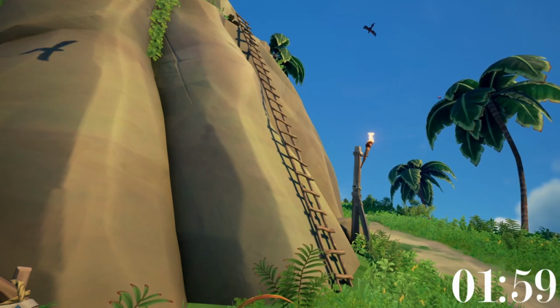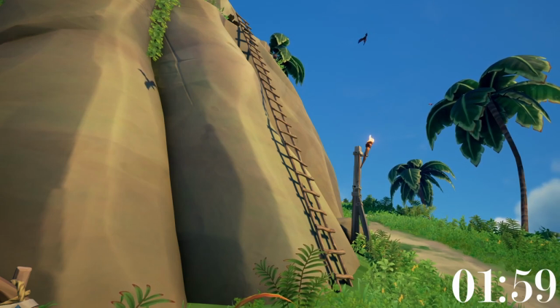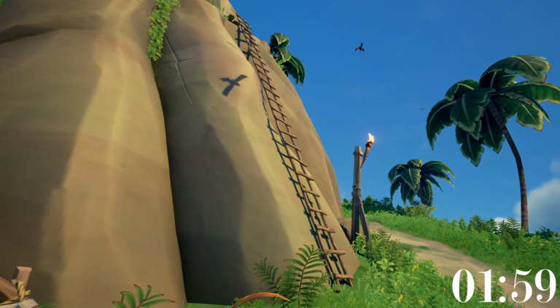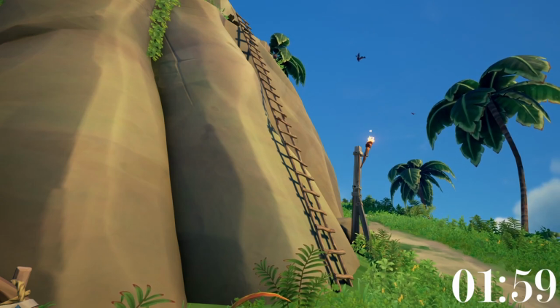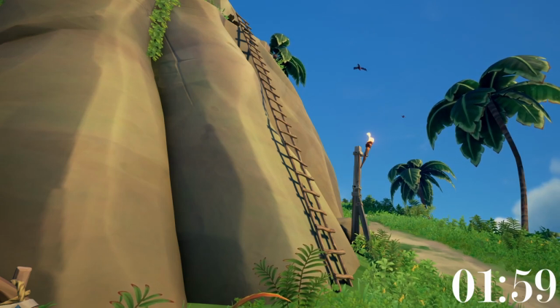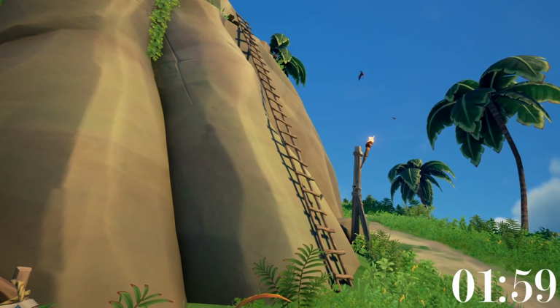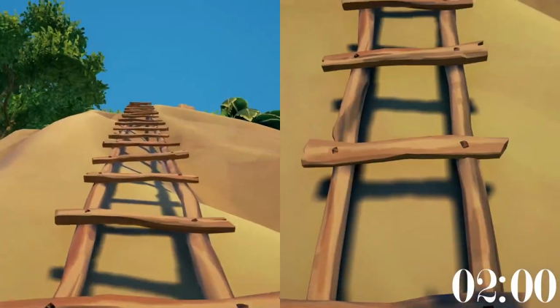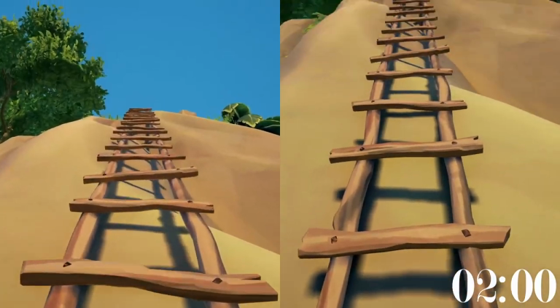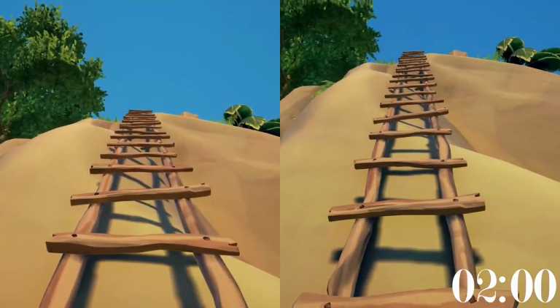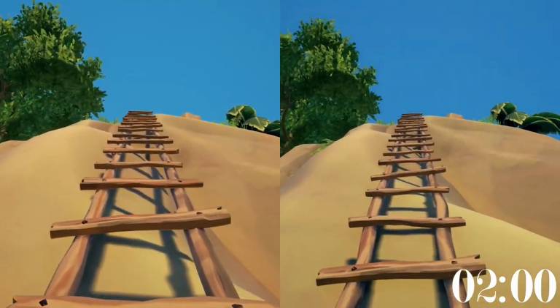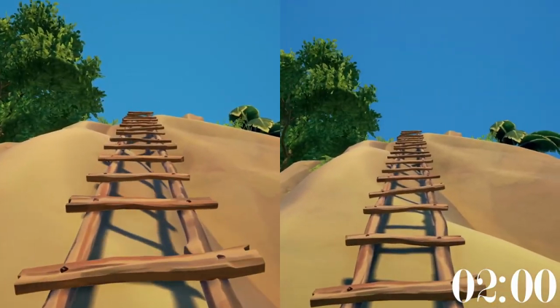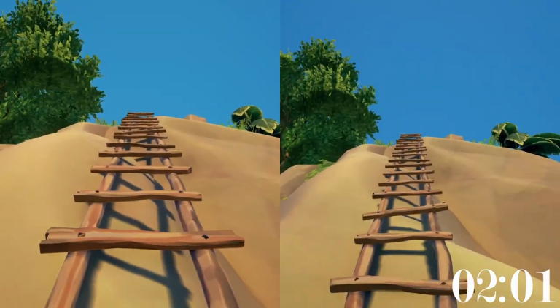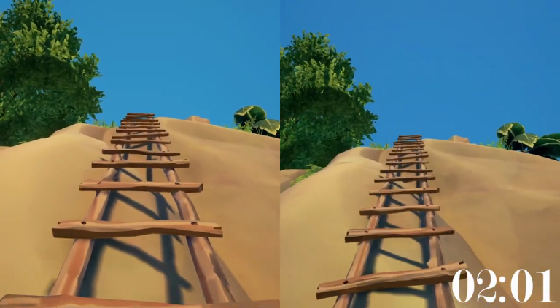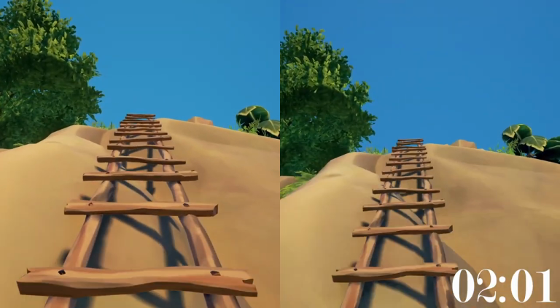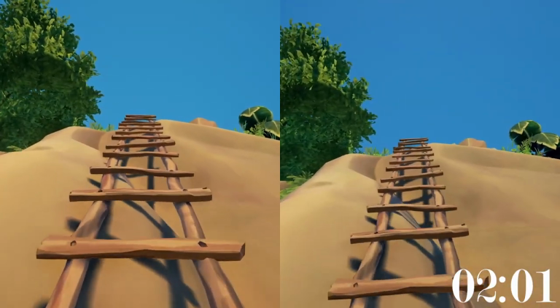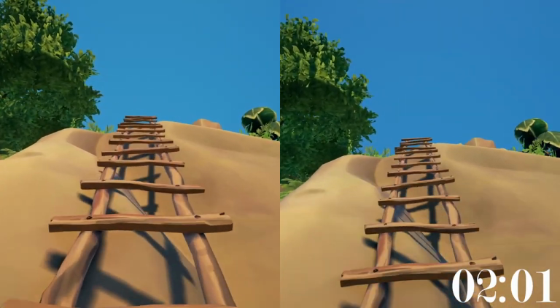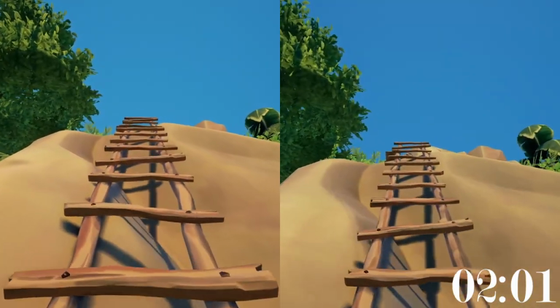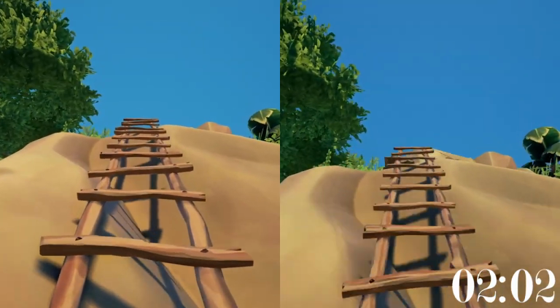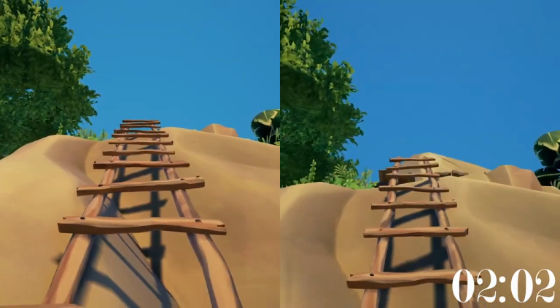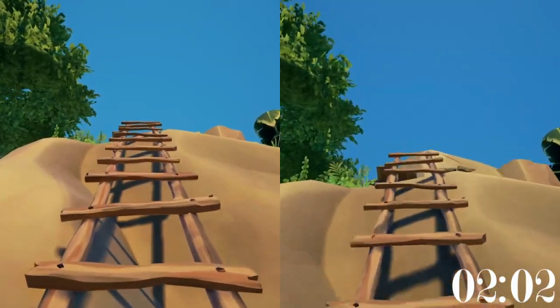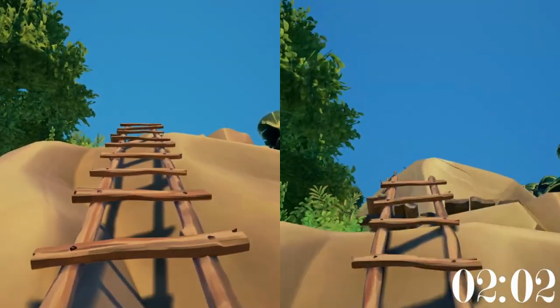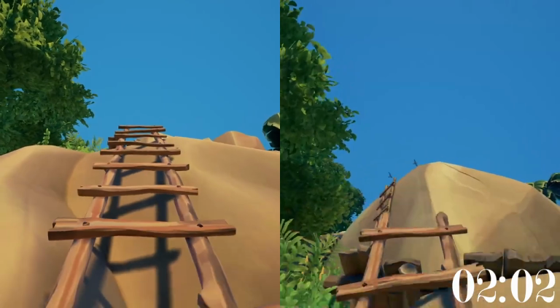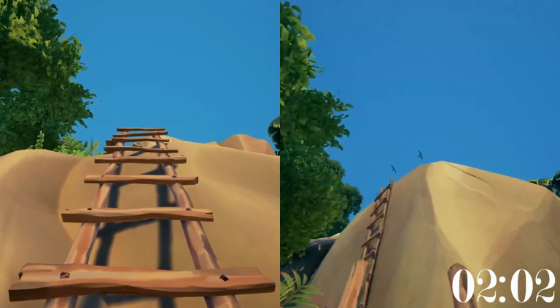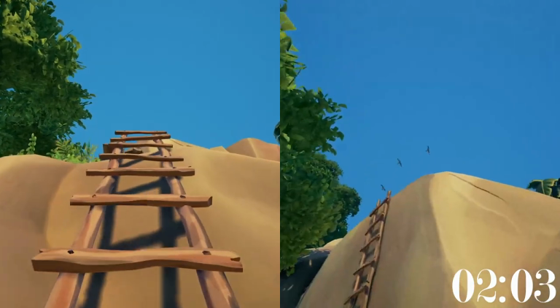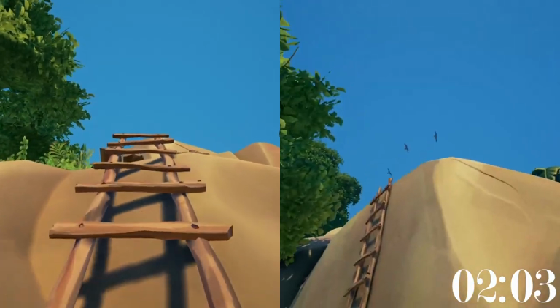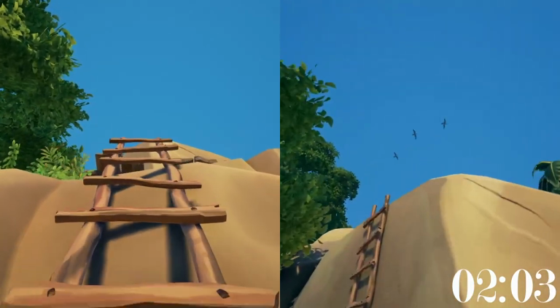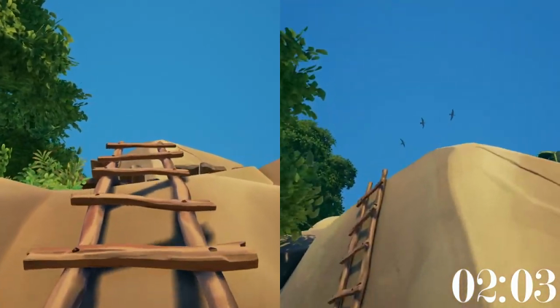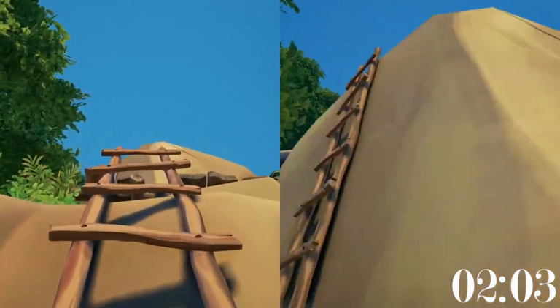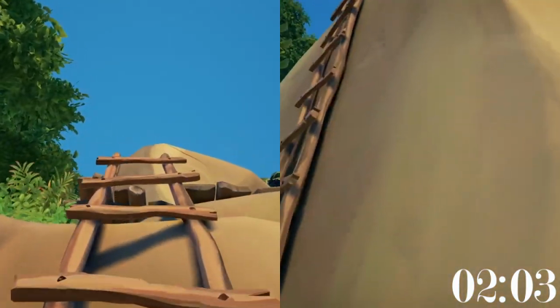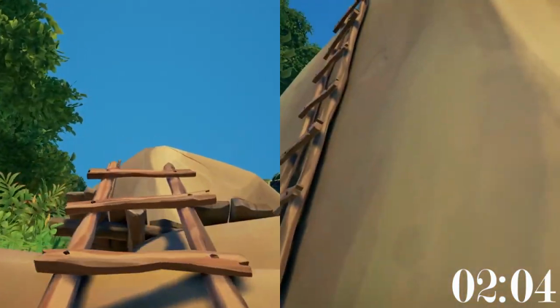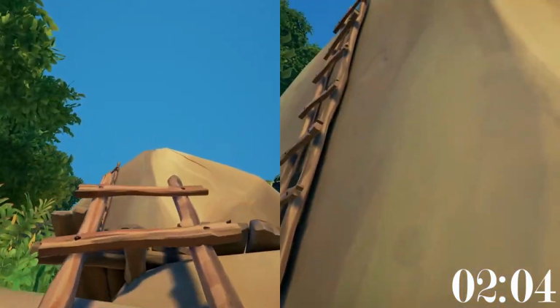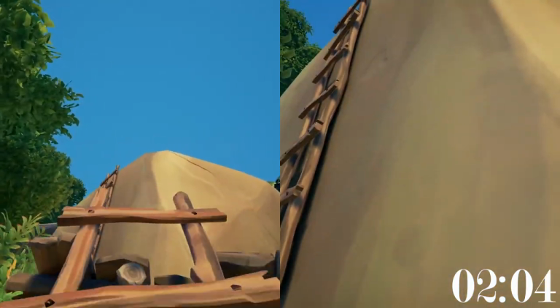For certain ladders, such as this one here at Ancient Spire Outpost, it is actually faster to stand in front of it and jump up it than to climb it normally.